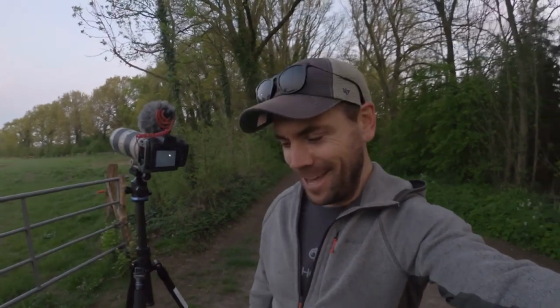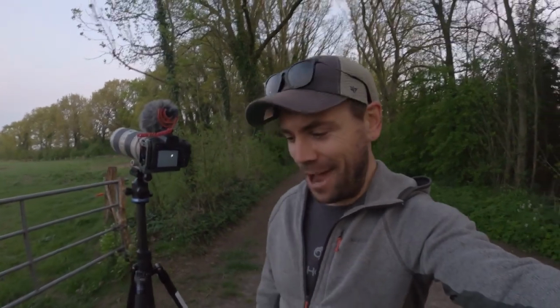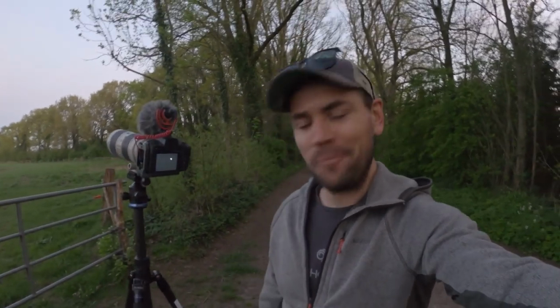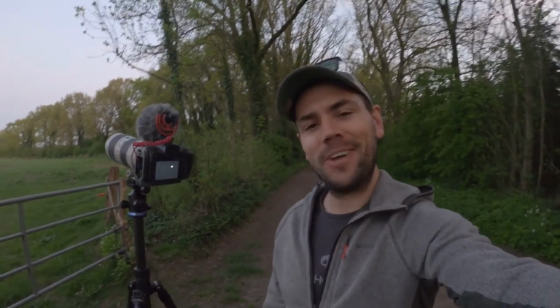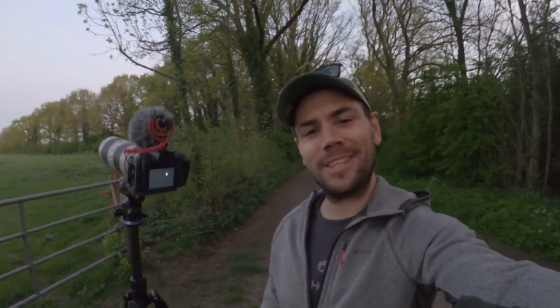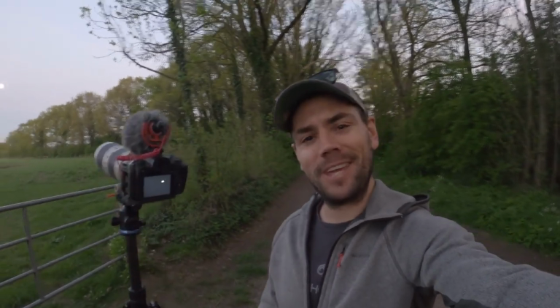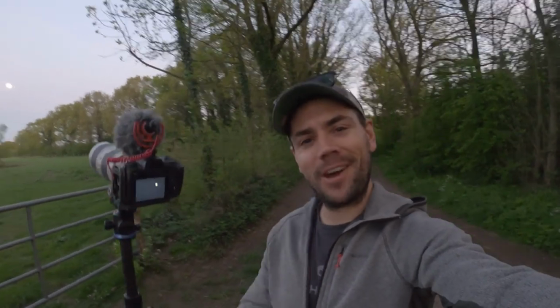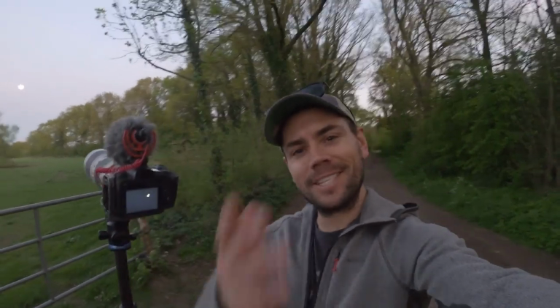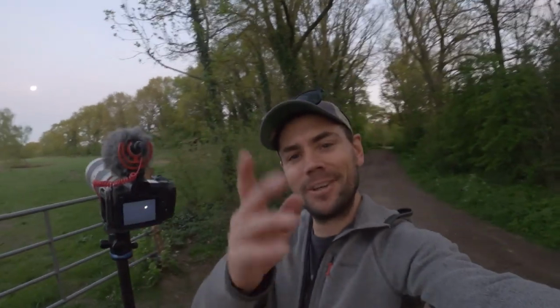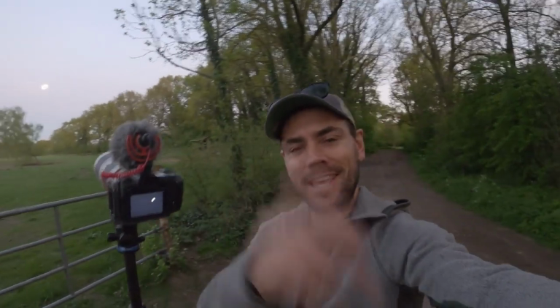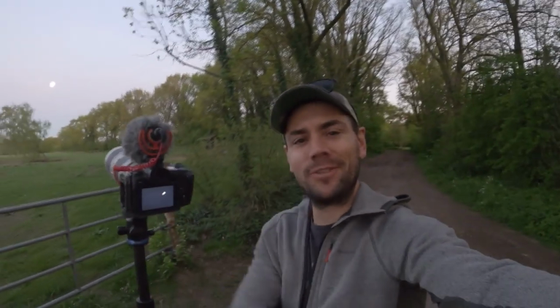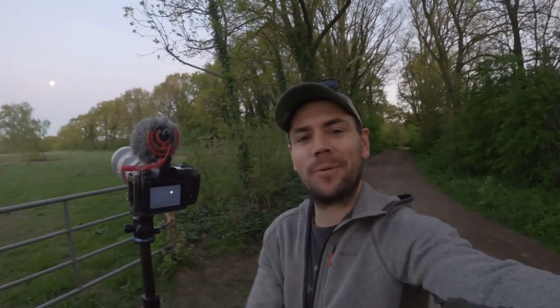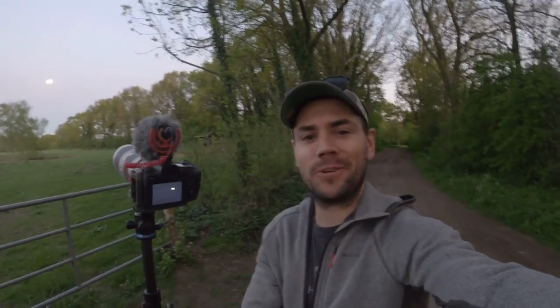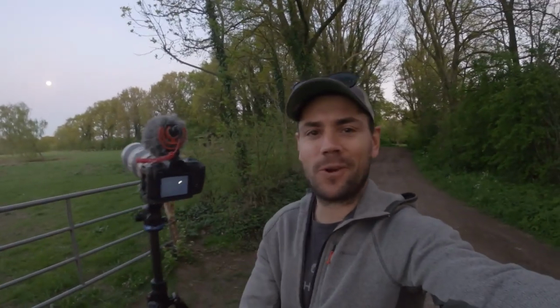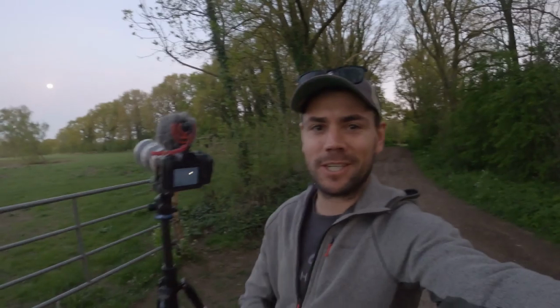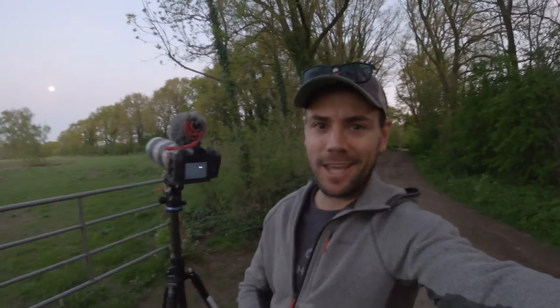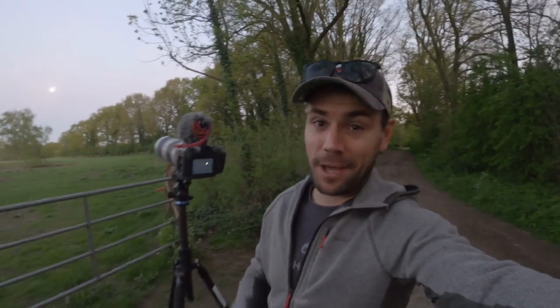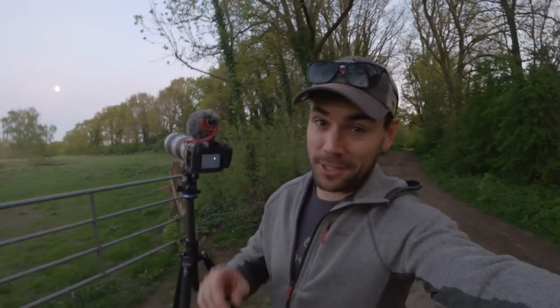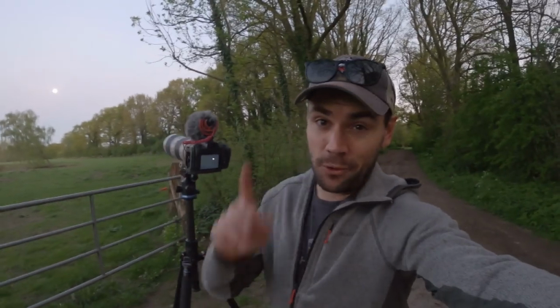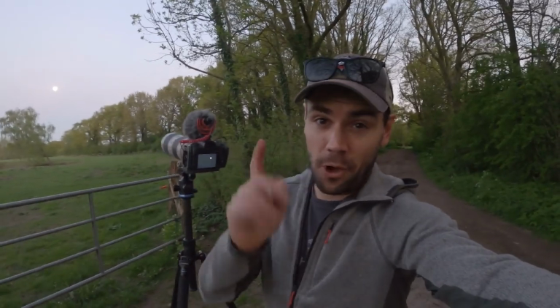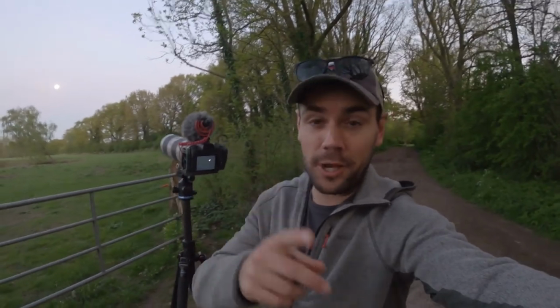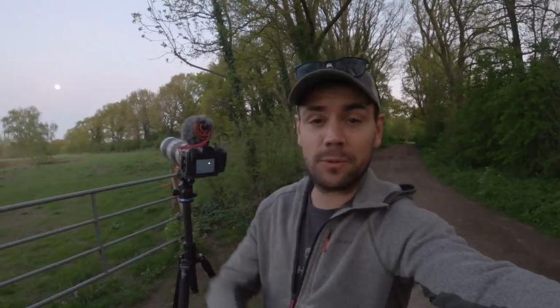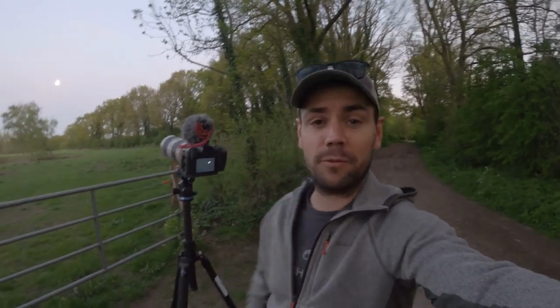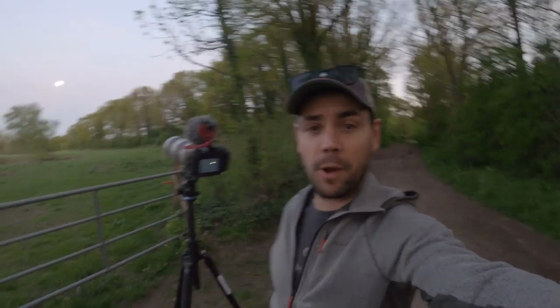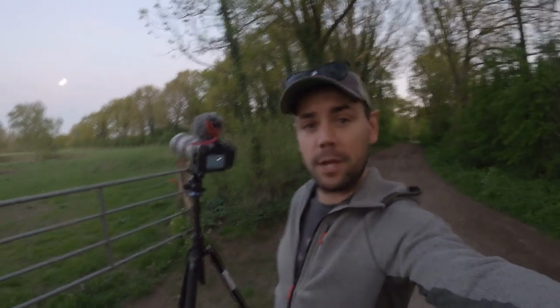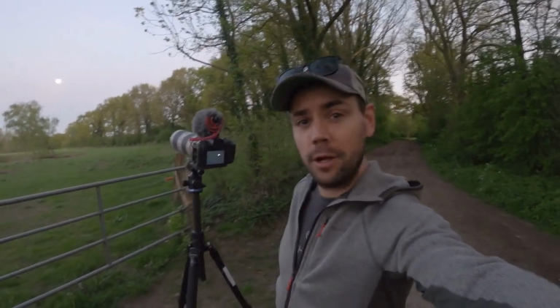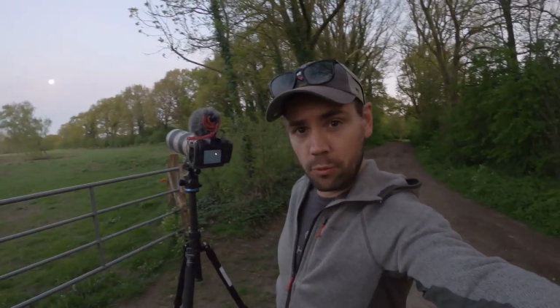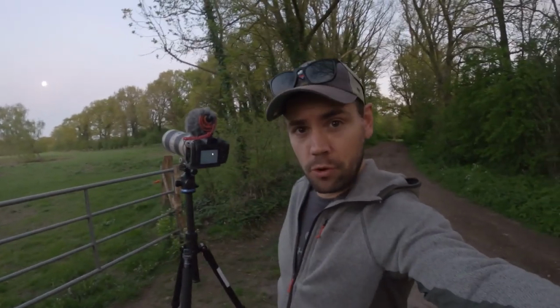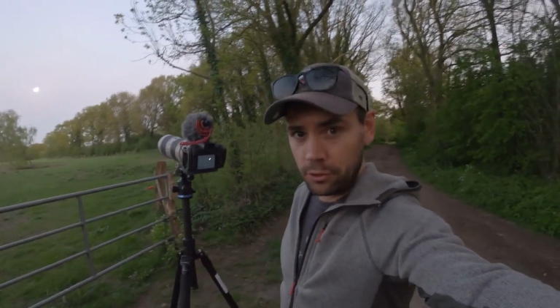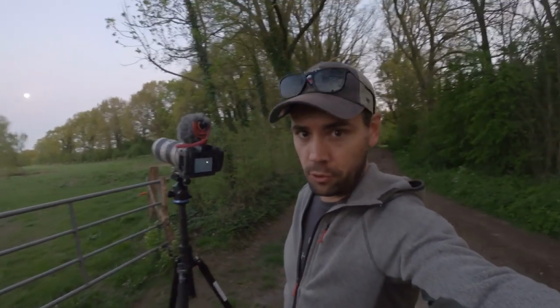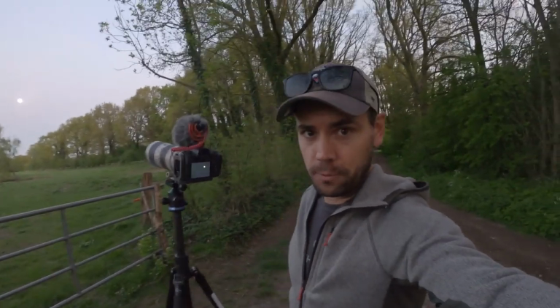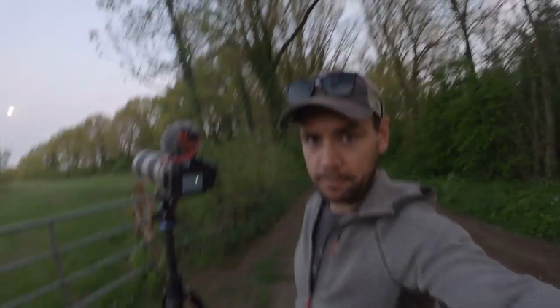I hope you've liked the video. As always, thank you so much for watching — I will see you on the next one from right here in rural North Germany.